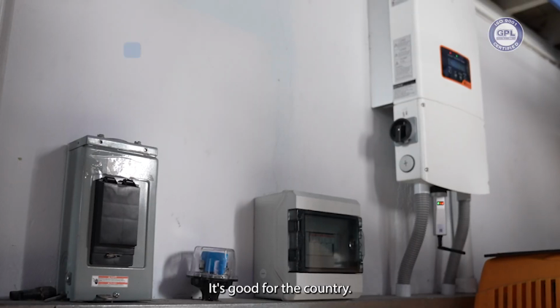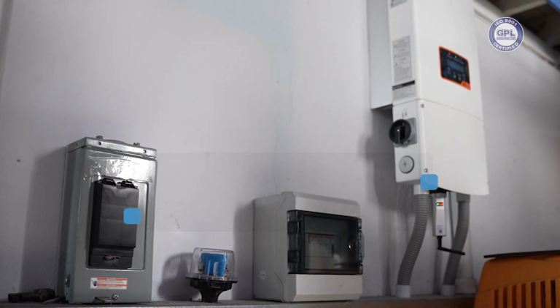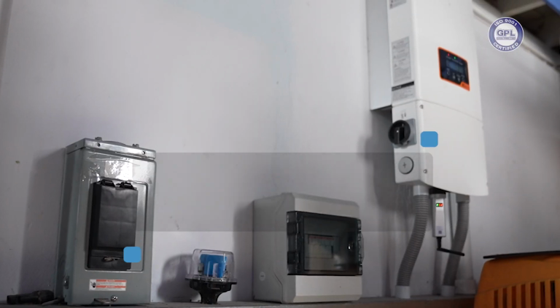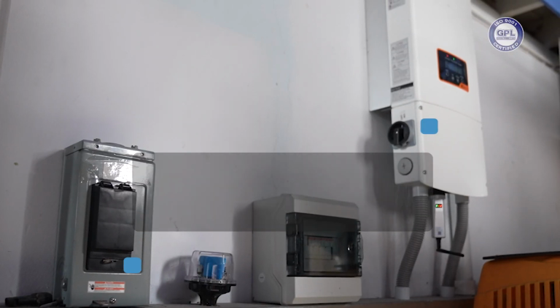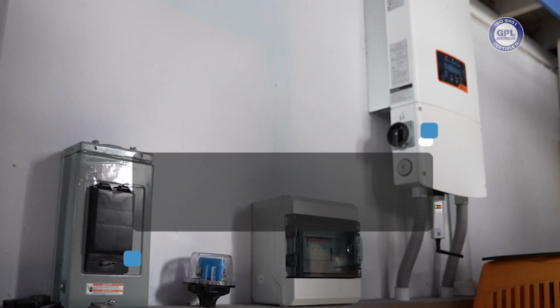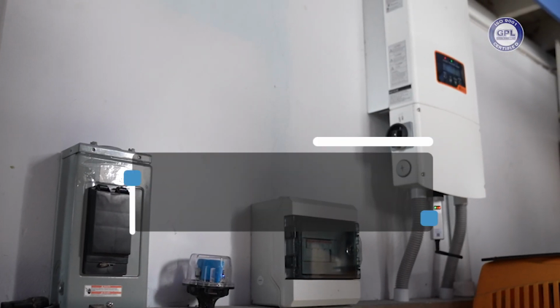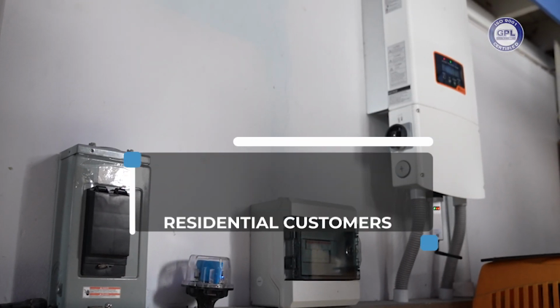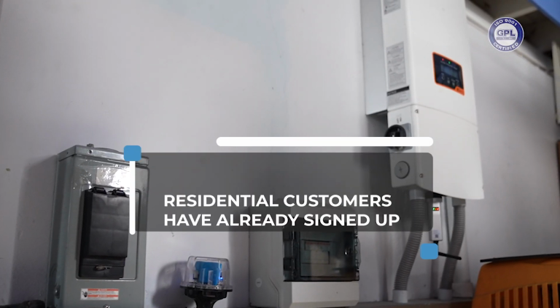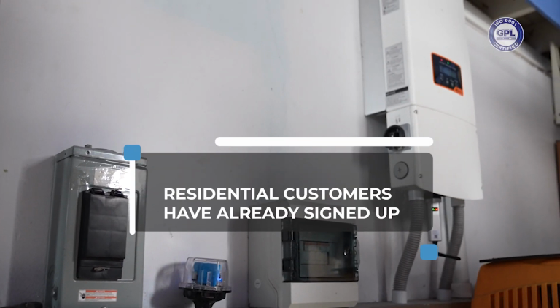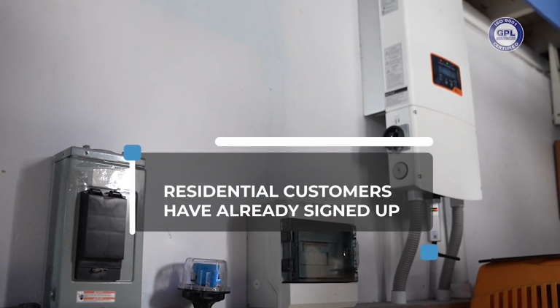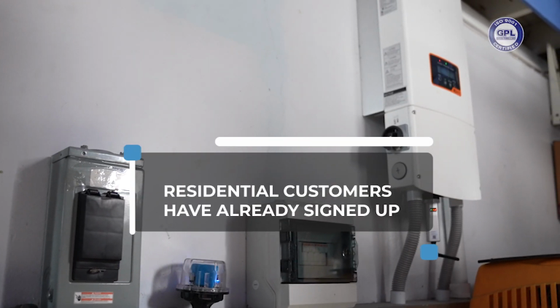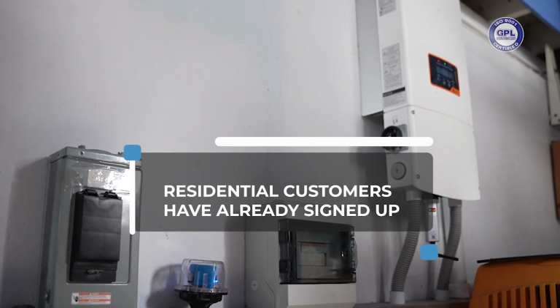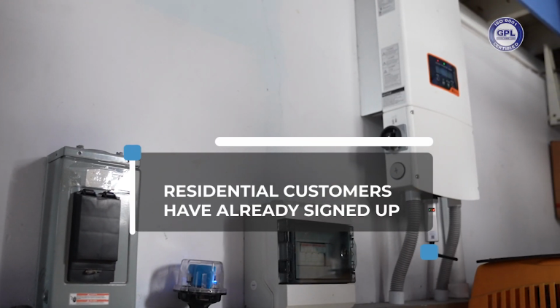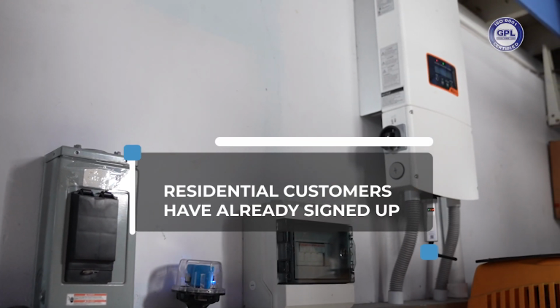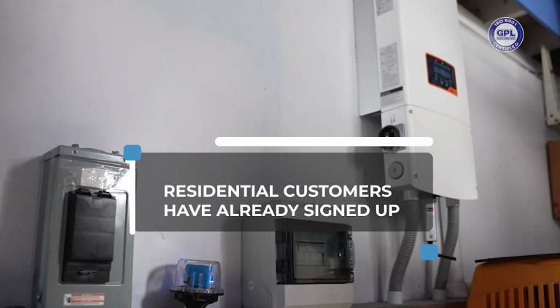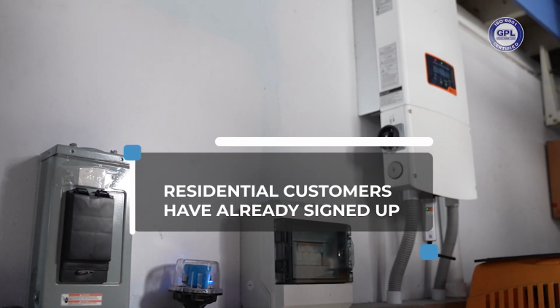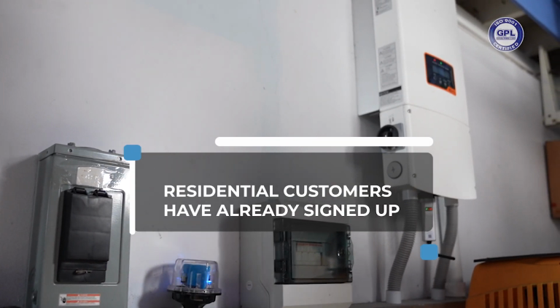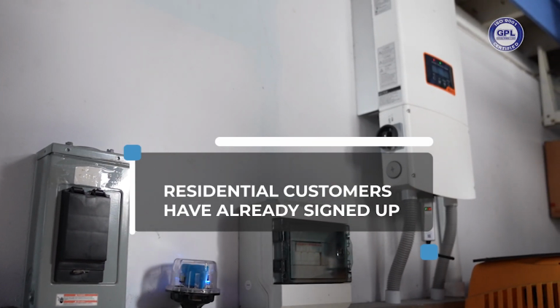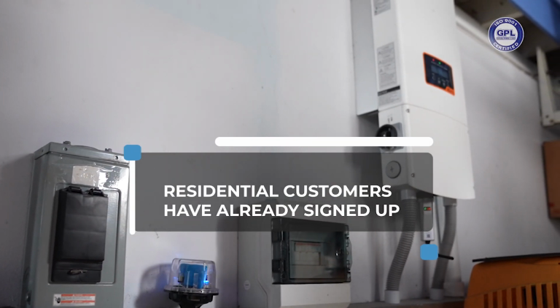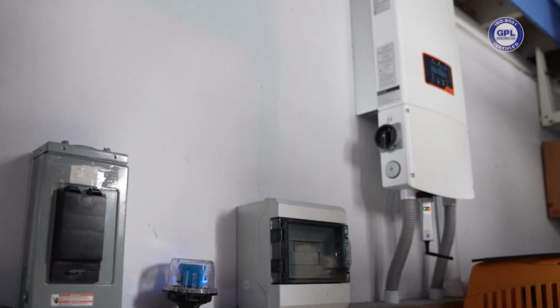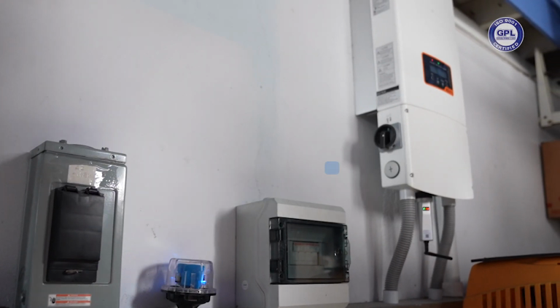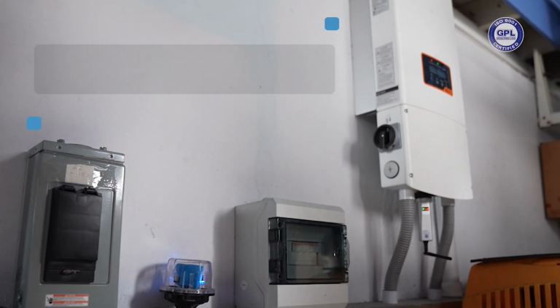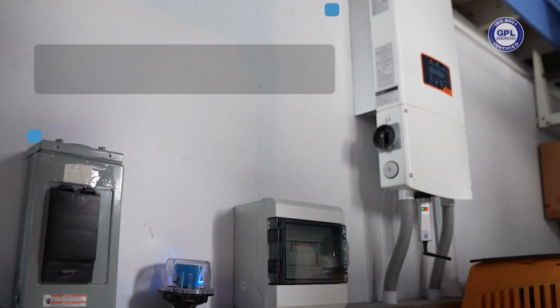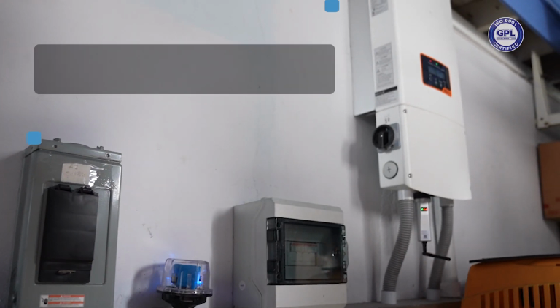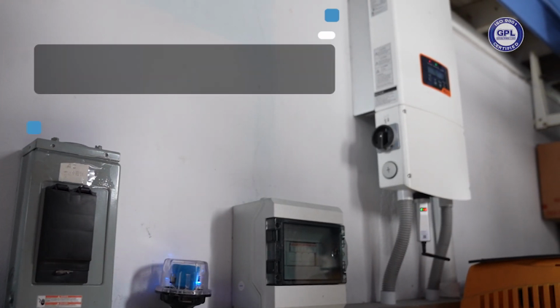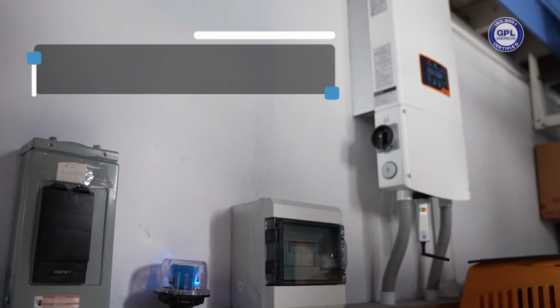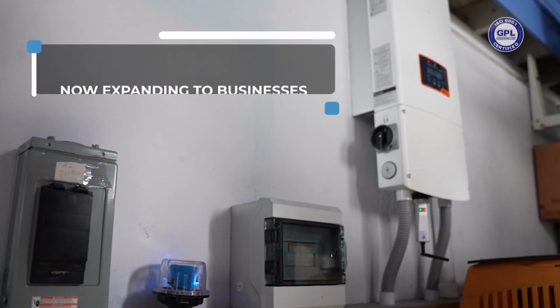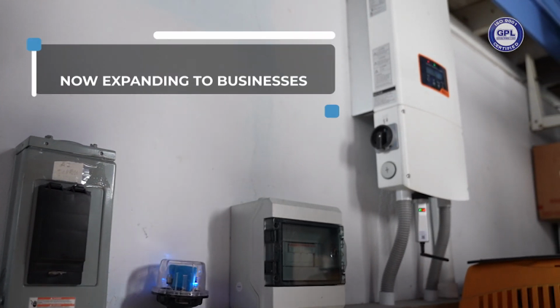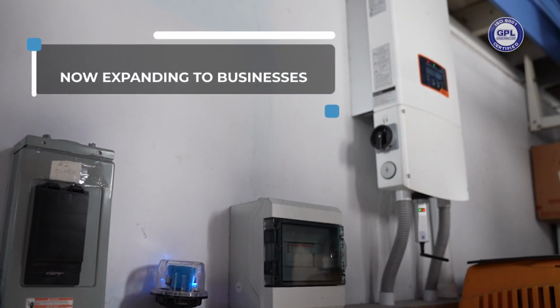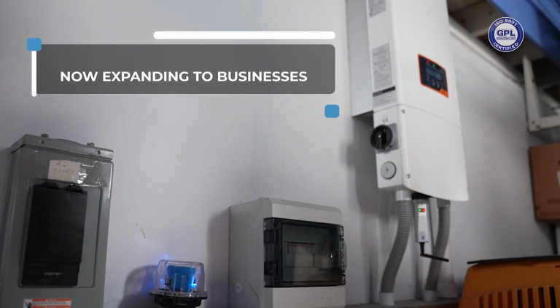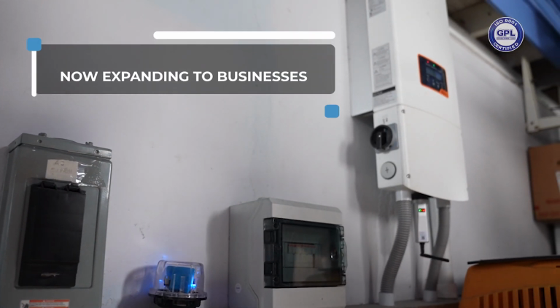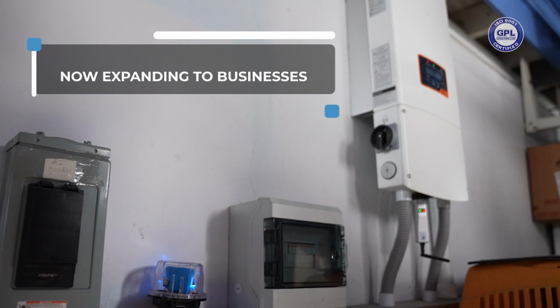Scores of residential customers have already signed up, with the company now expanding to businesses.